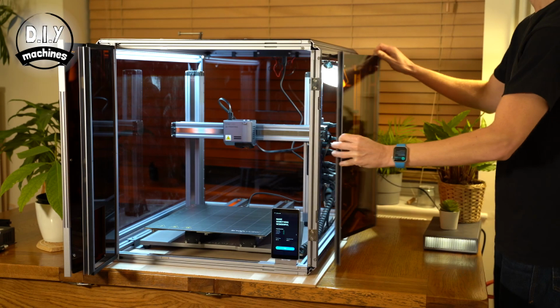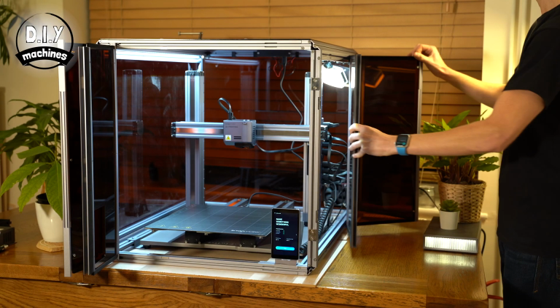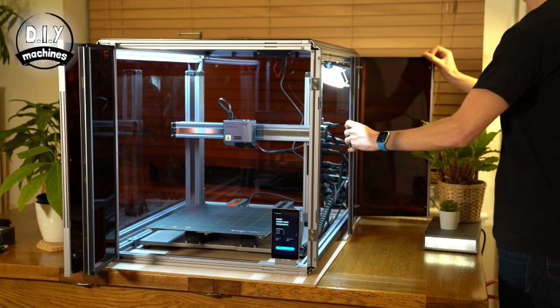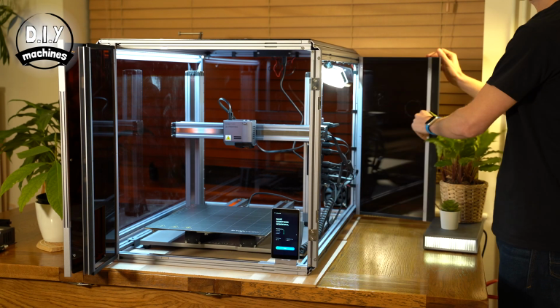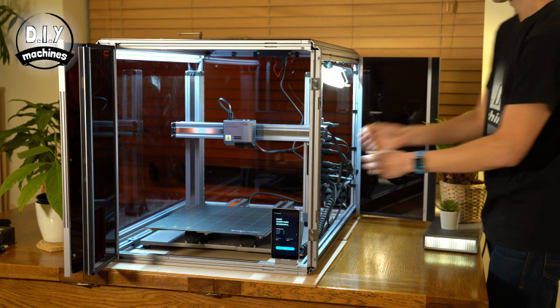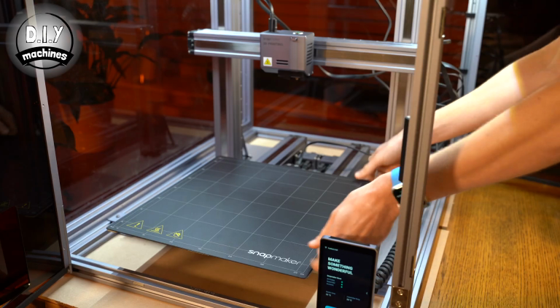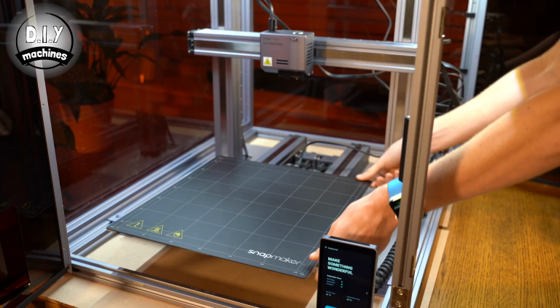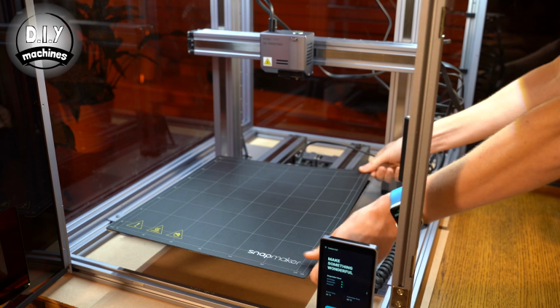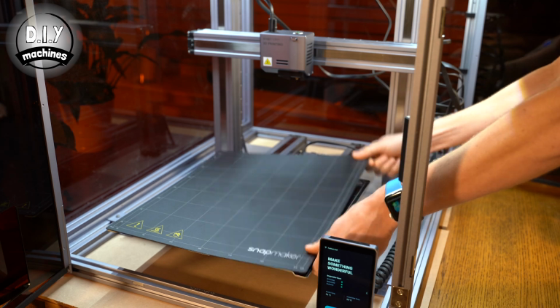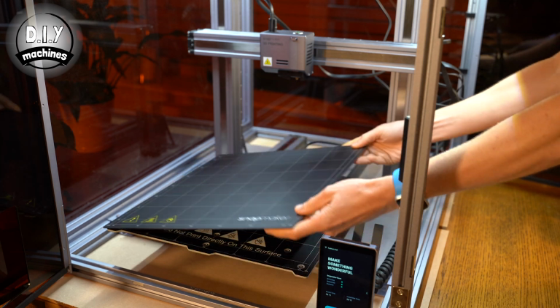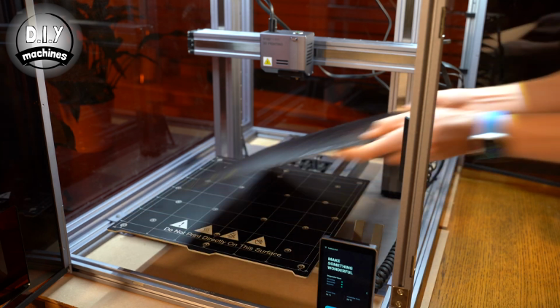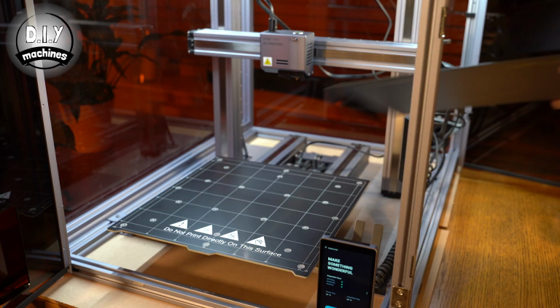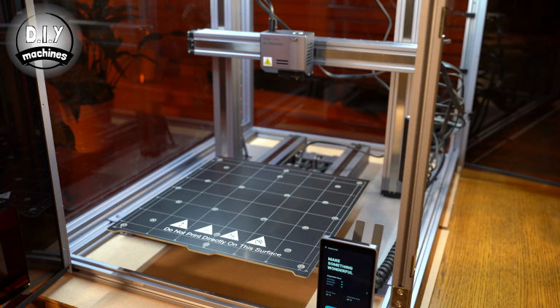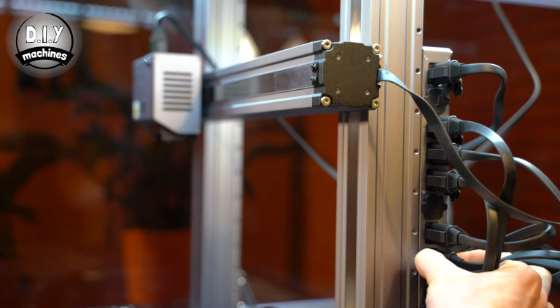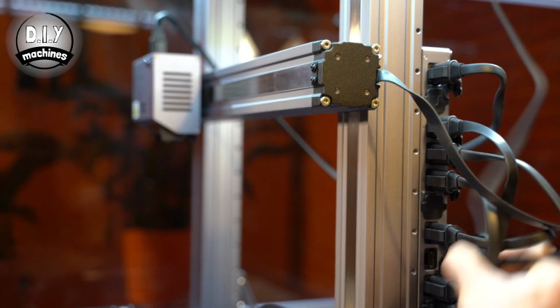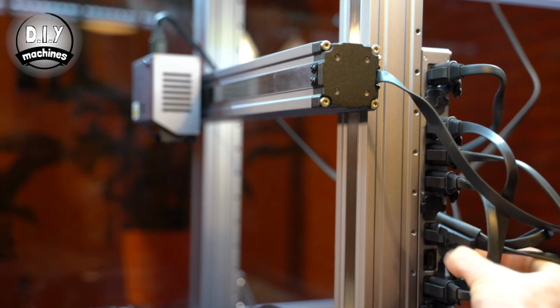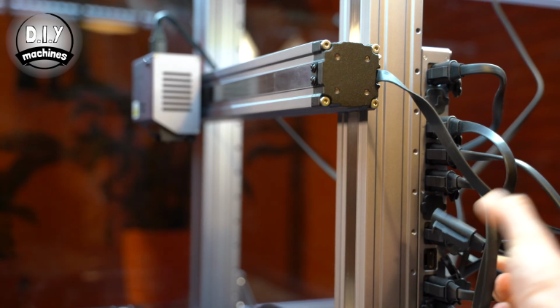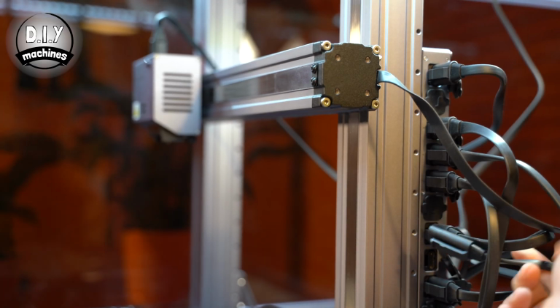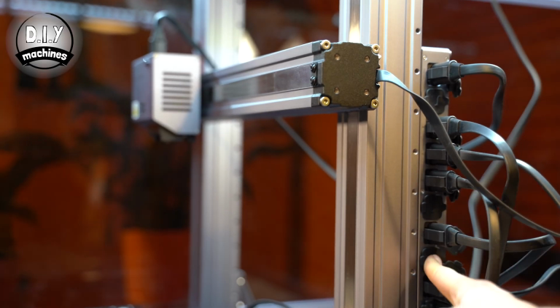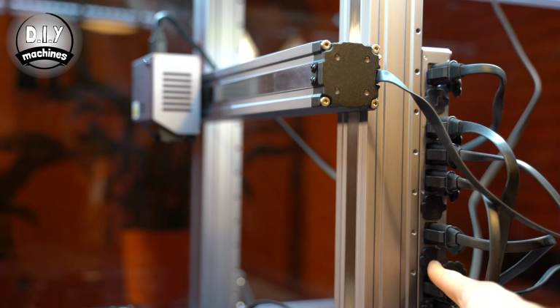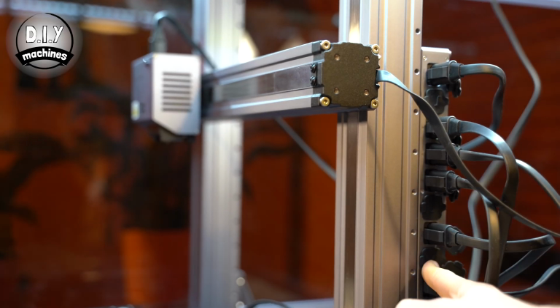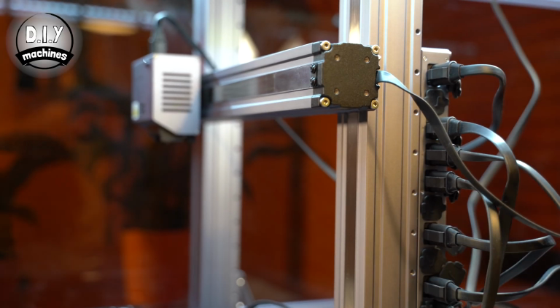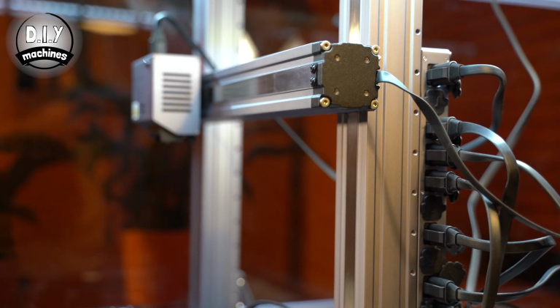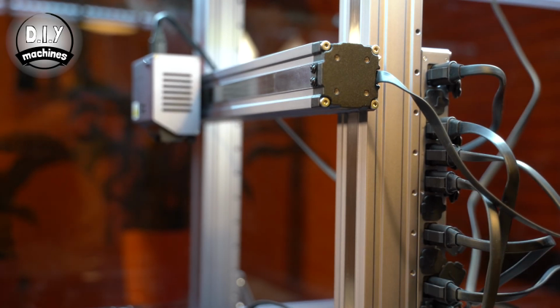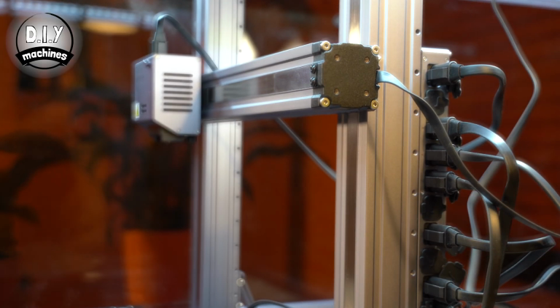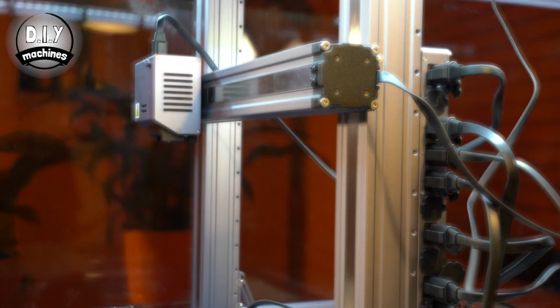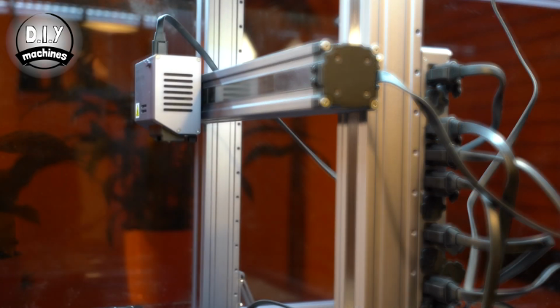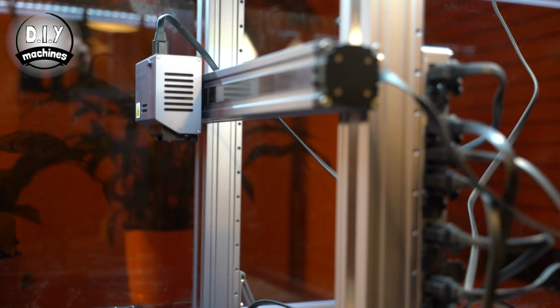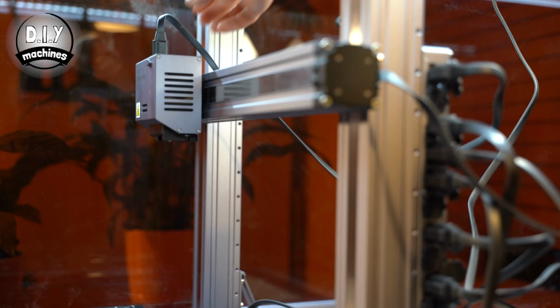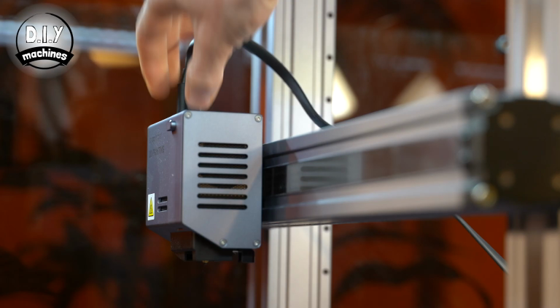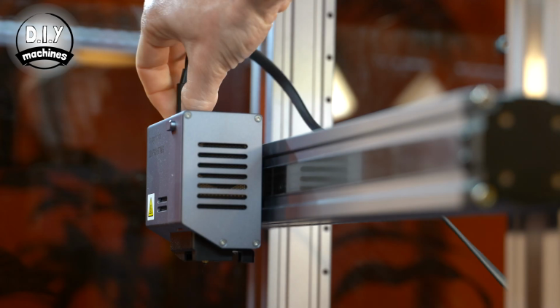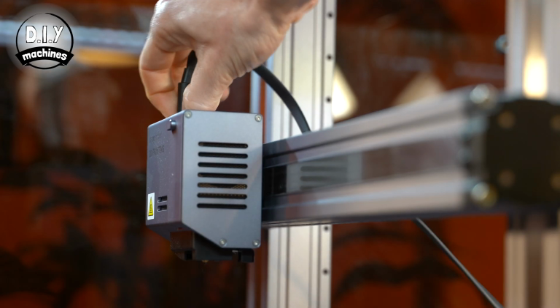This involves simply changing the 3D printing module for the laser one, and replacing the heated bed with some metal grid fins.